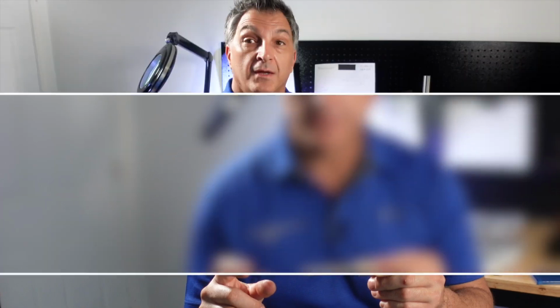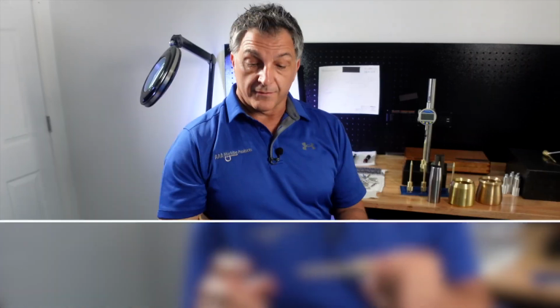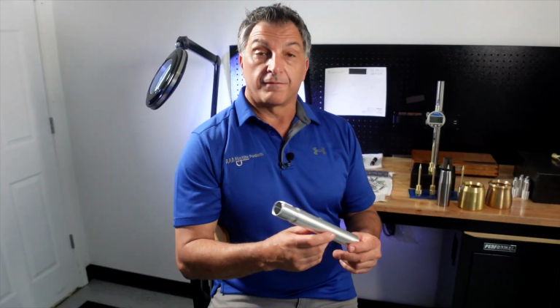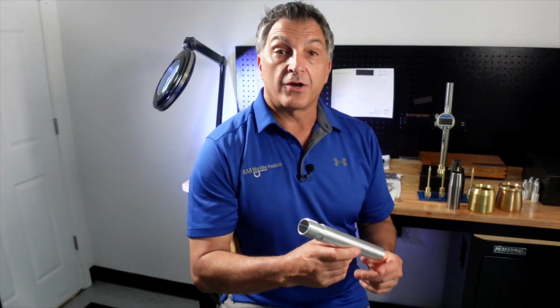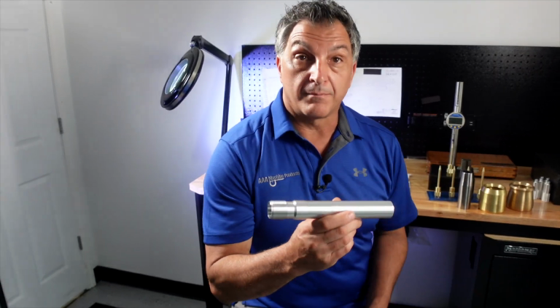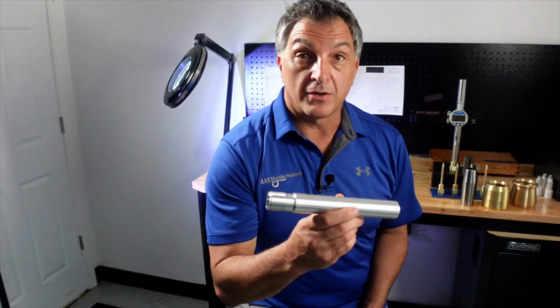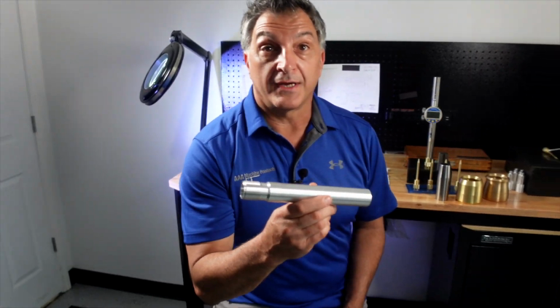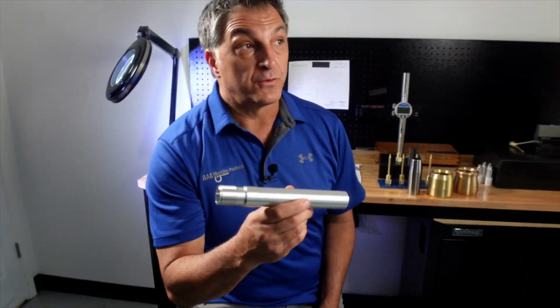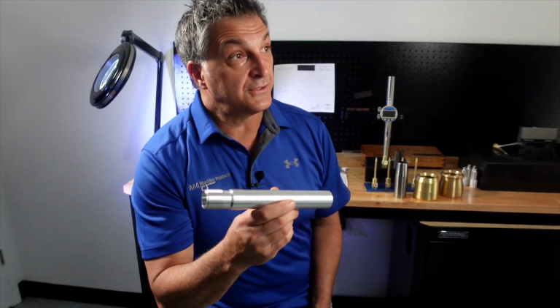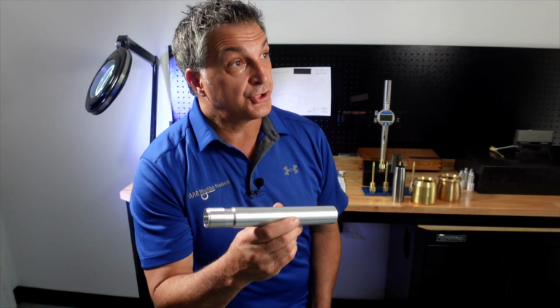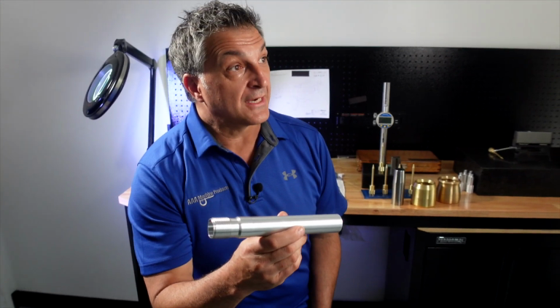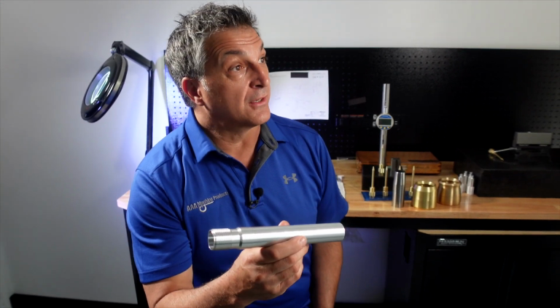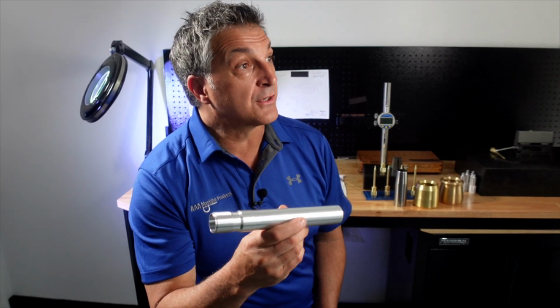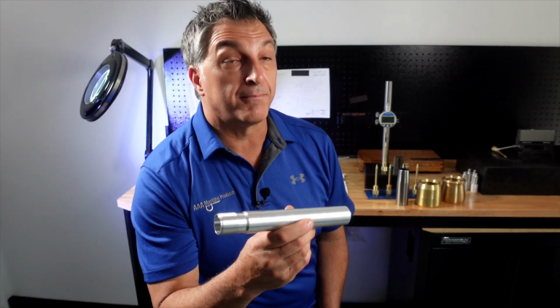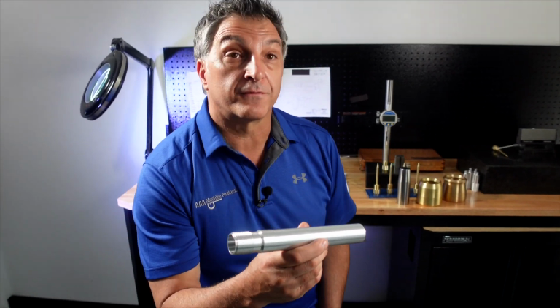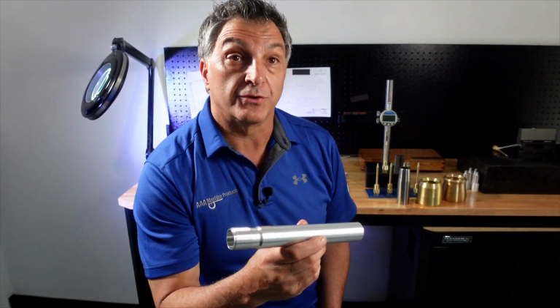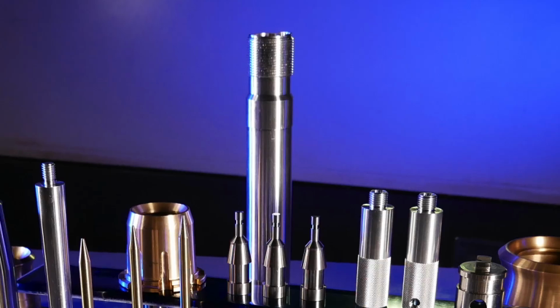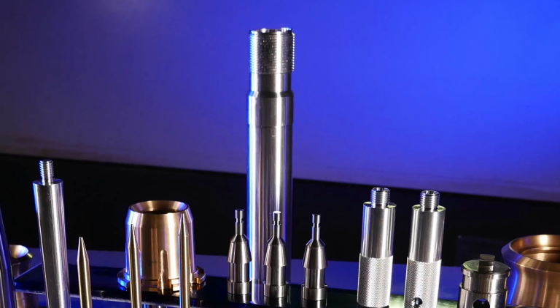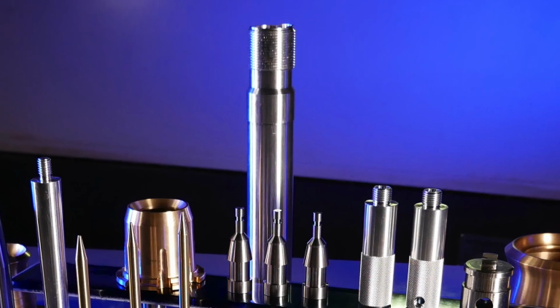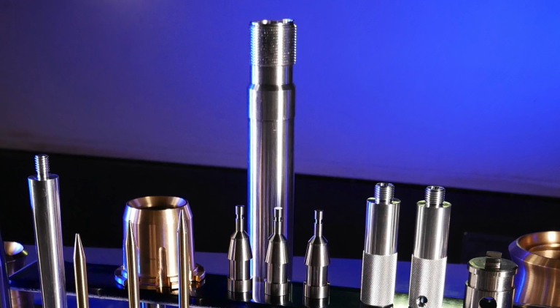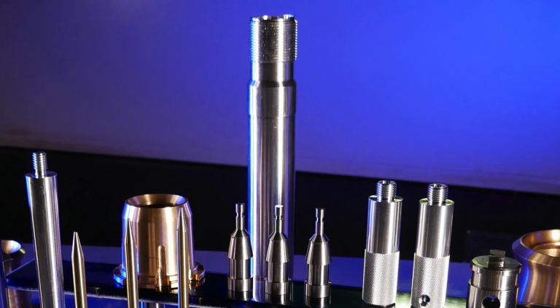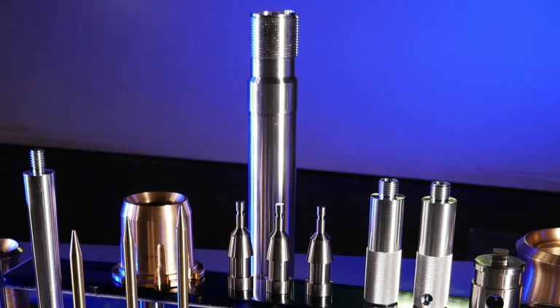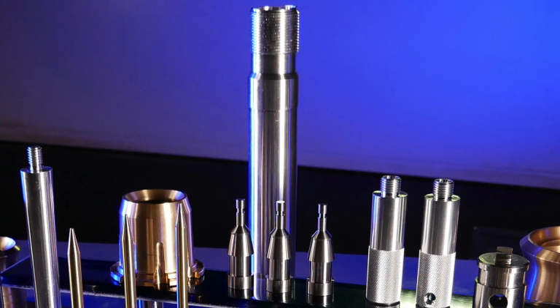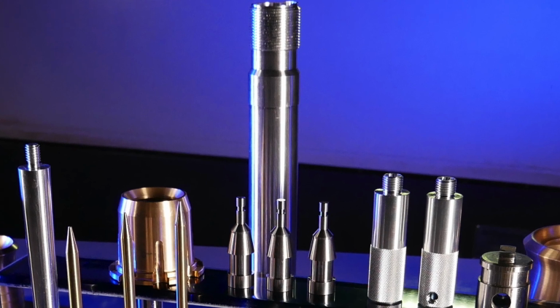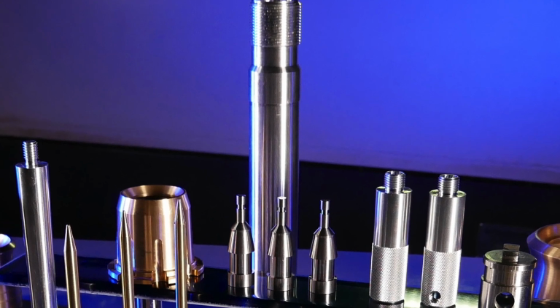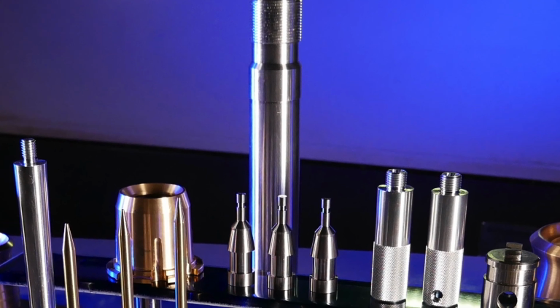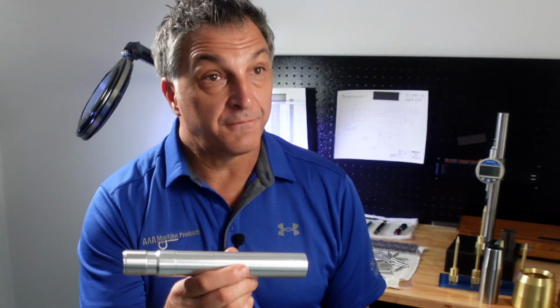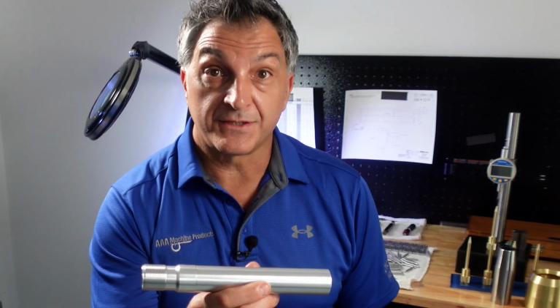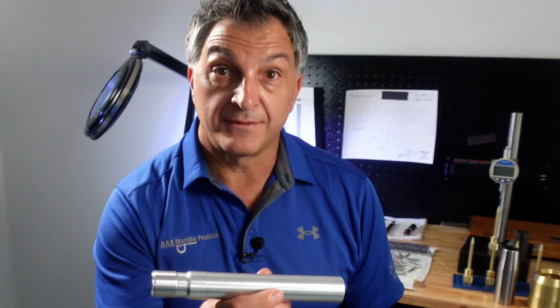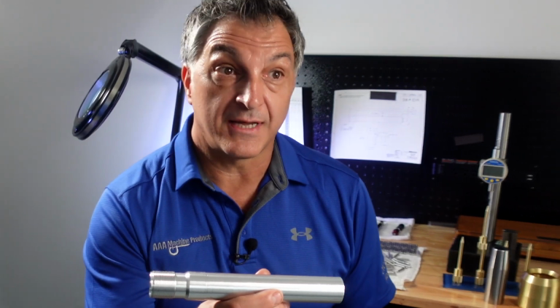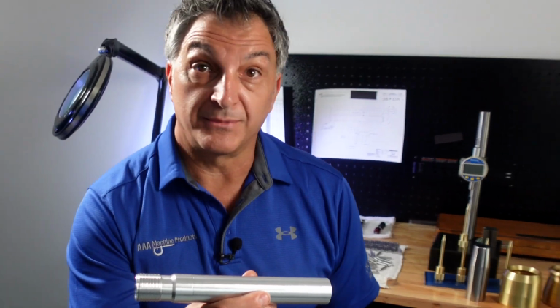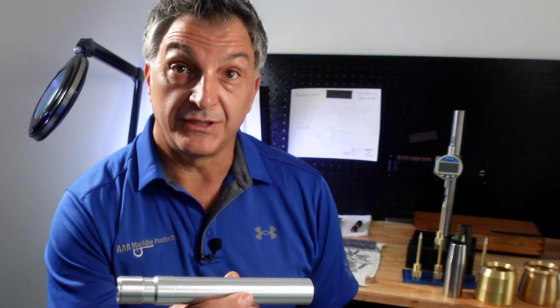This is a firearm part that goes into a shotgun — it's called a buffer tube. It's made of aluminum, off of our fixed headstock machine.